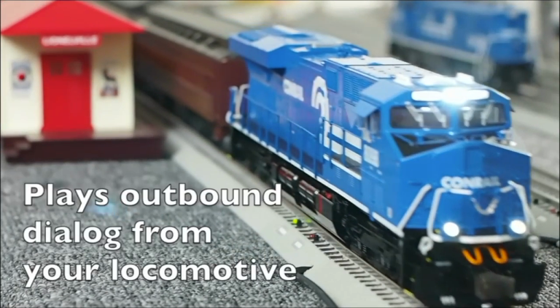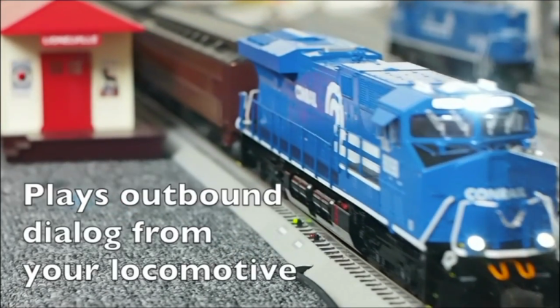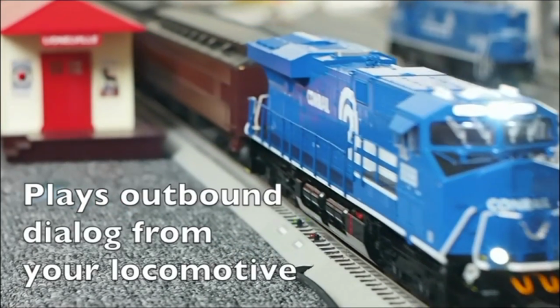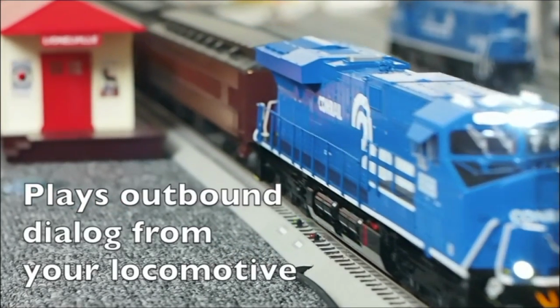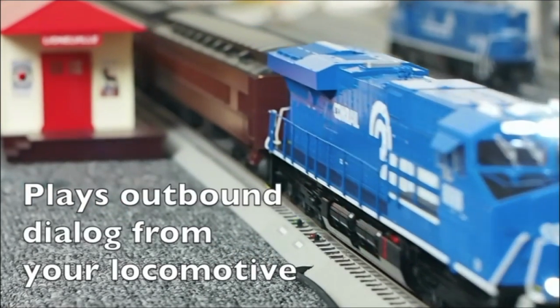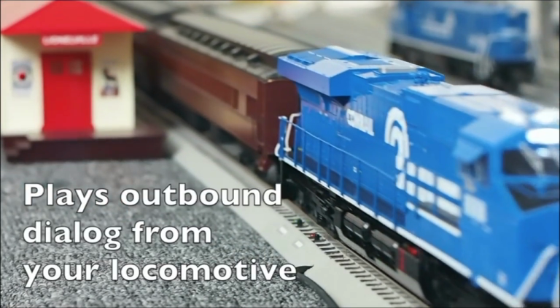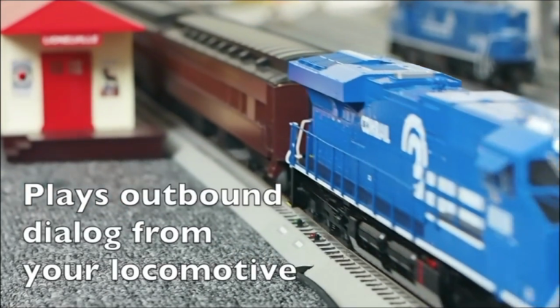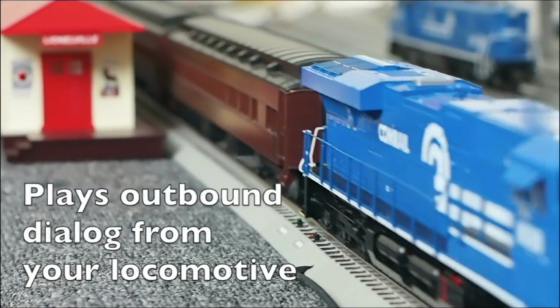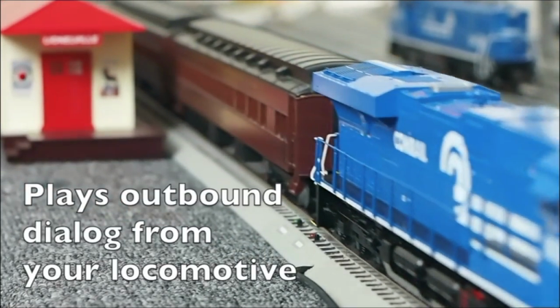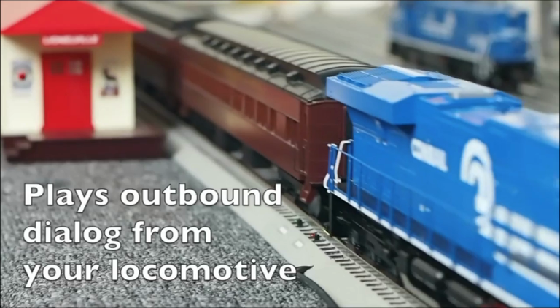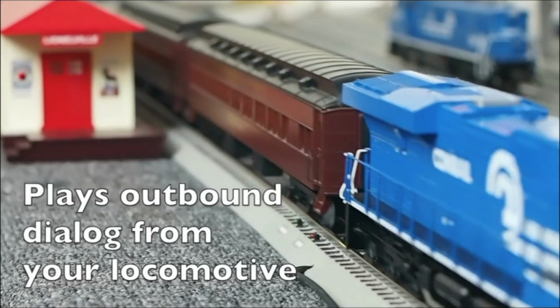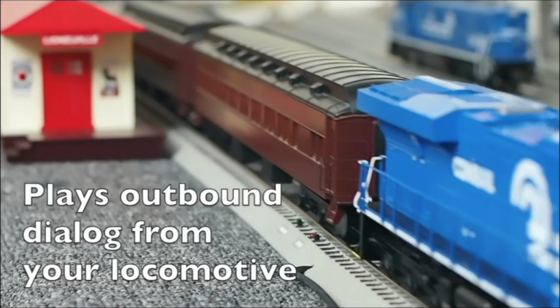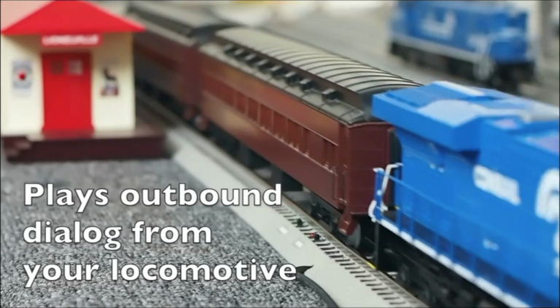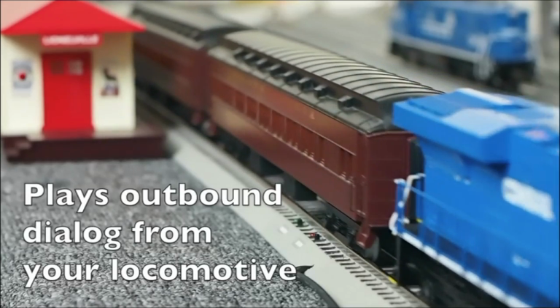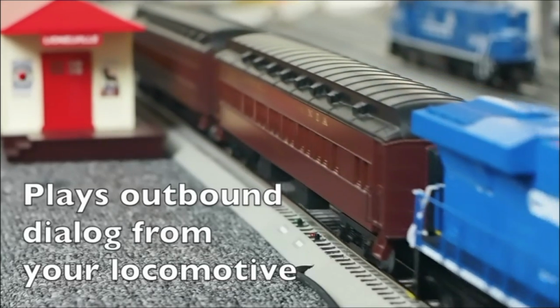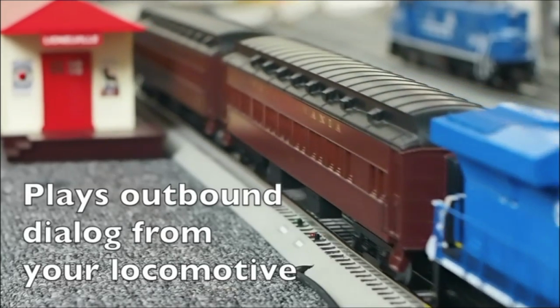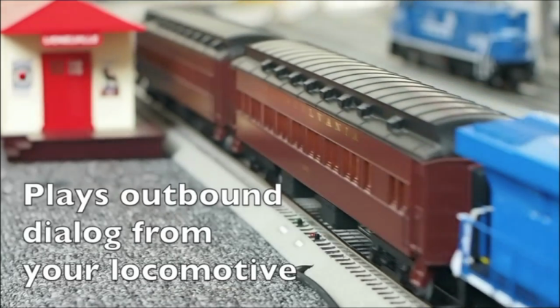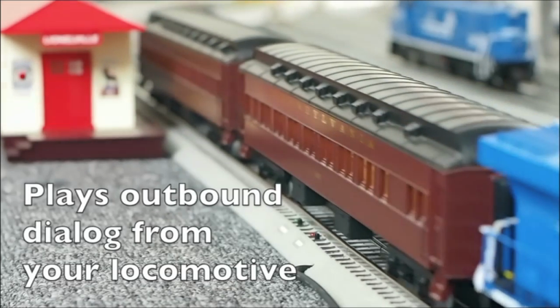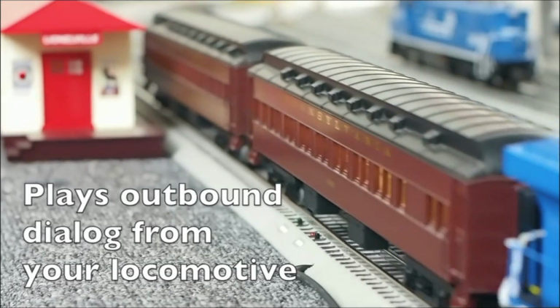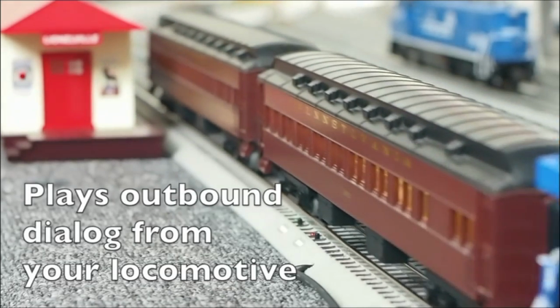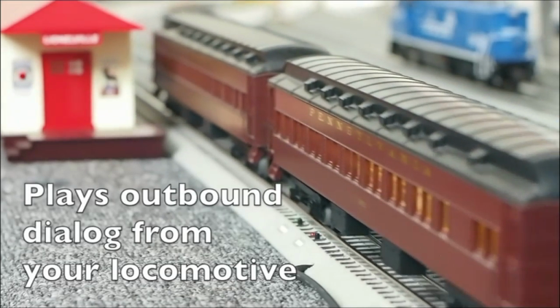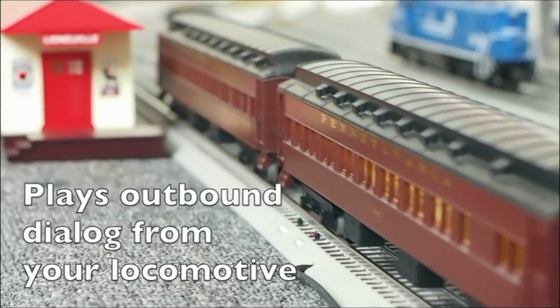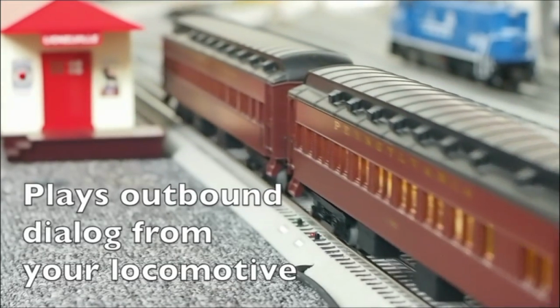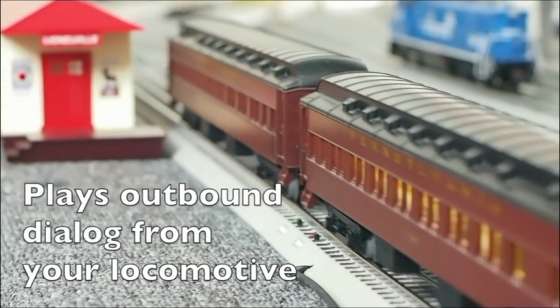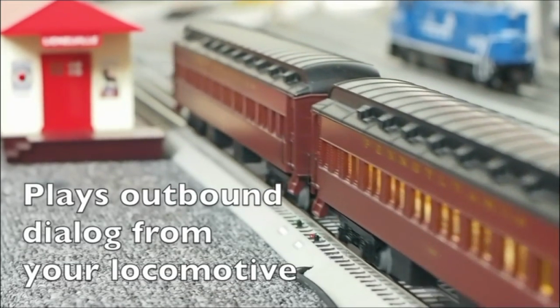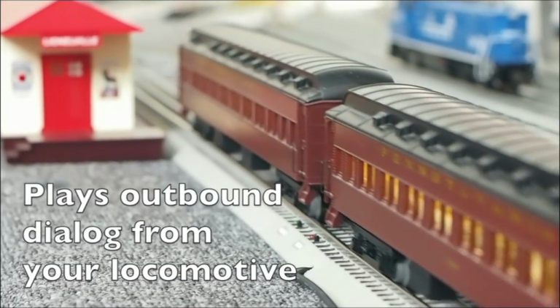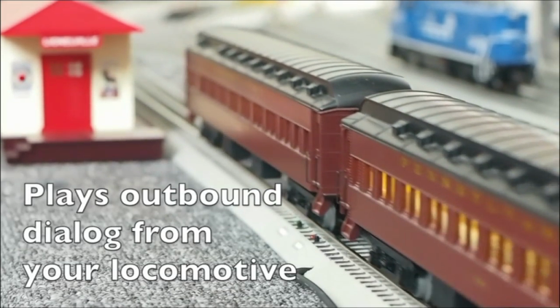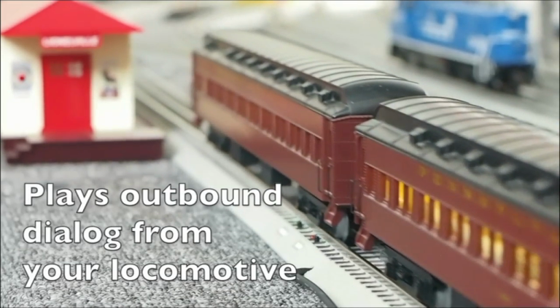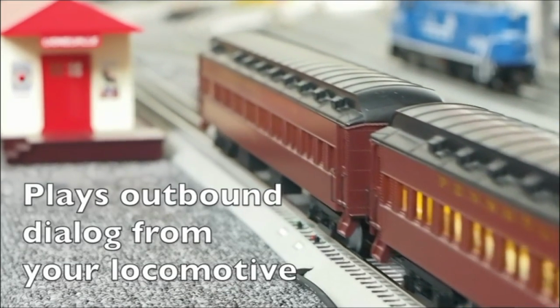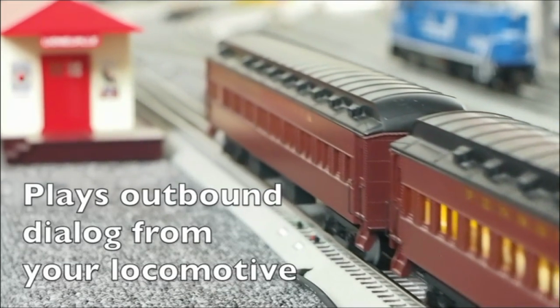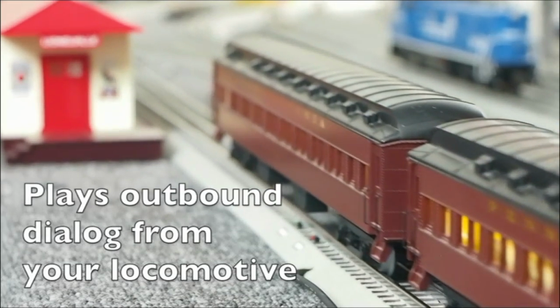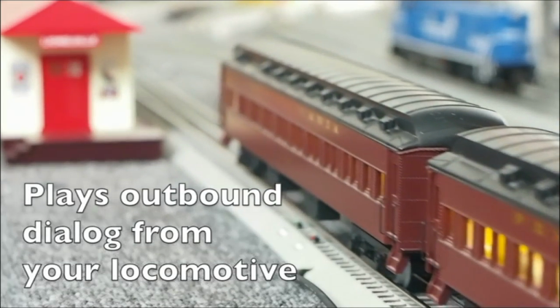The inbound audio plays: 'Dispatcher, we're moving. Over.' — 'Roger that. Have a good run. Out.'